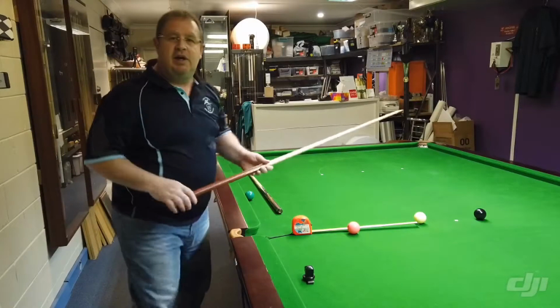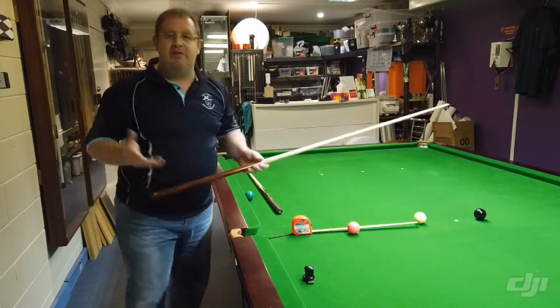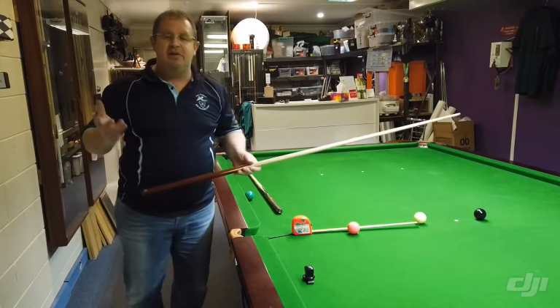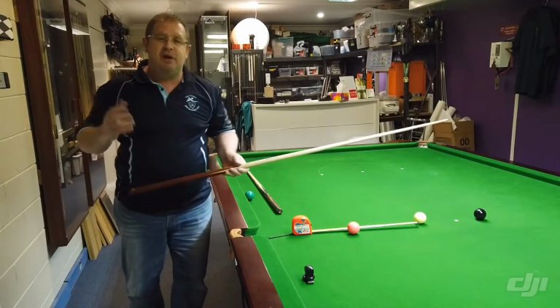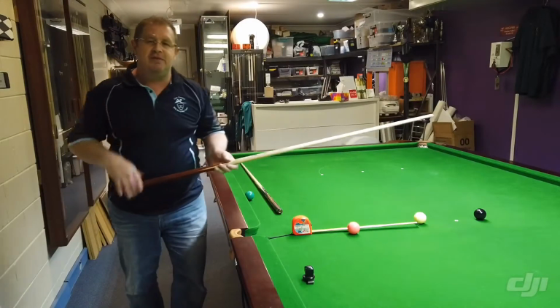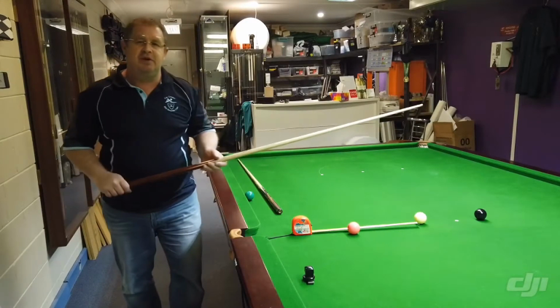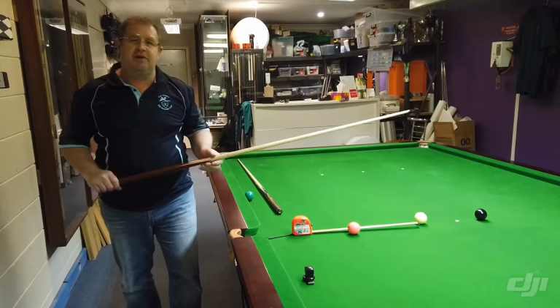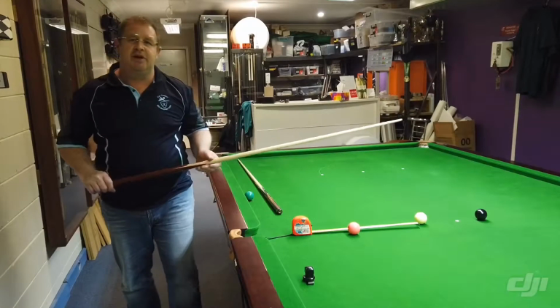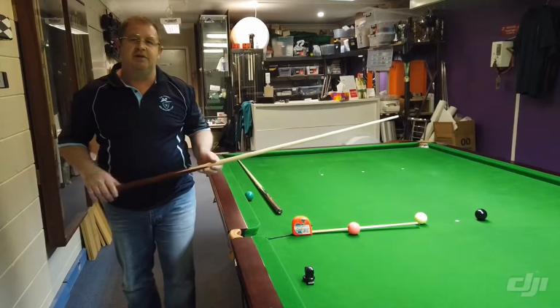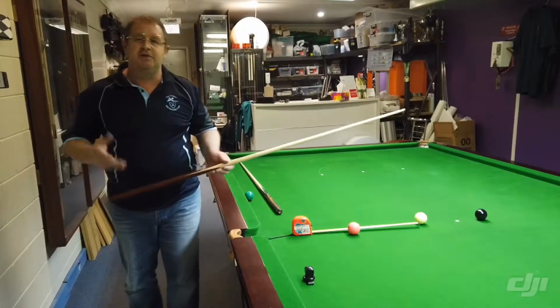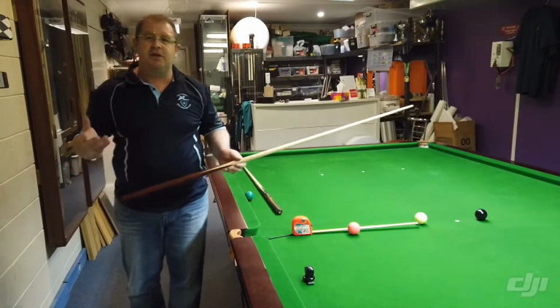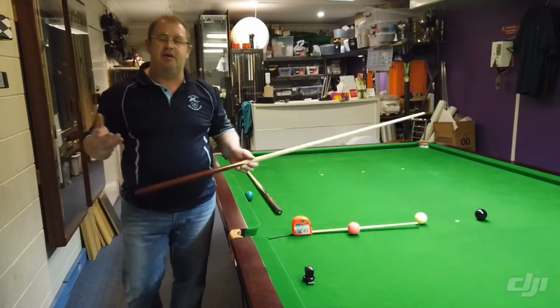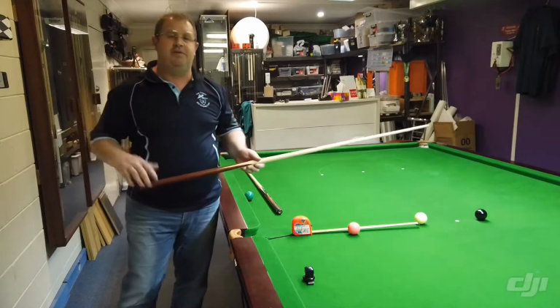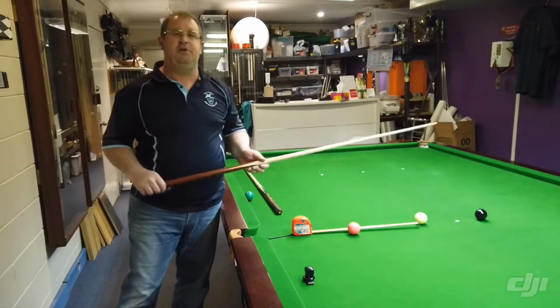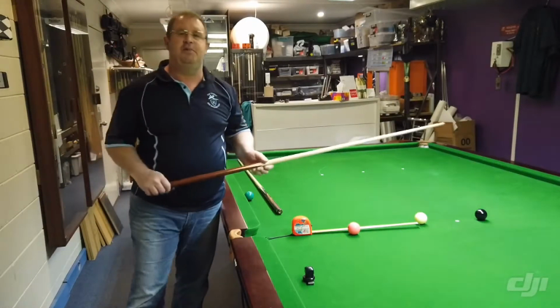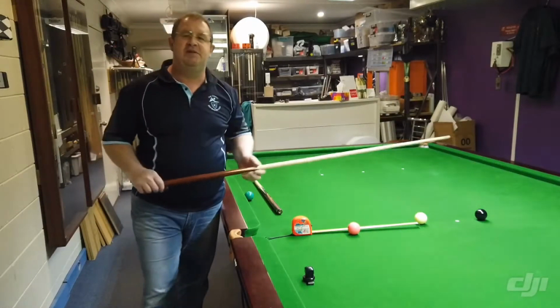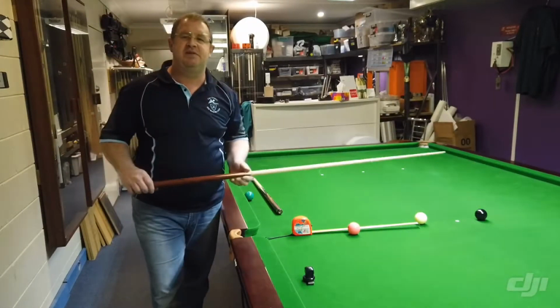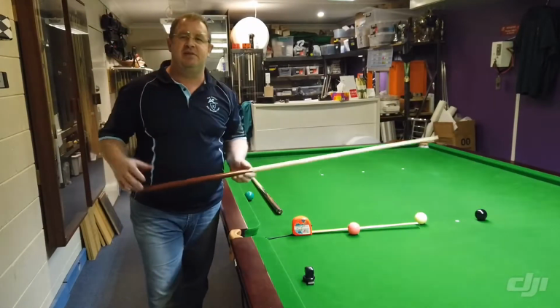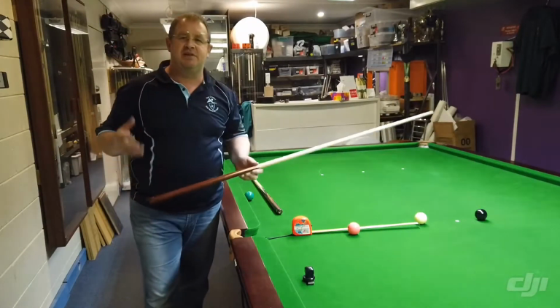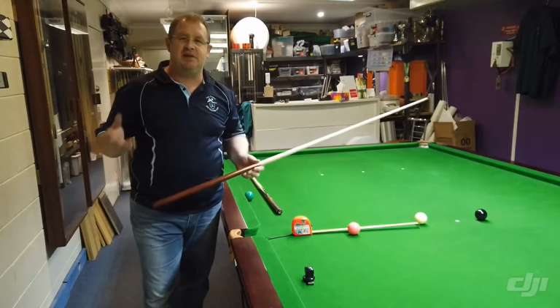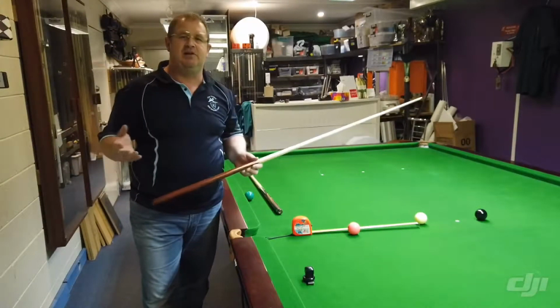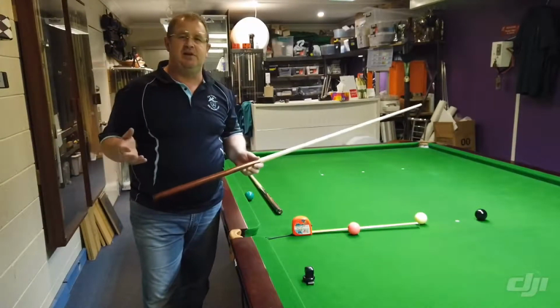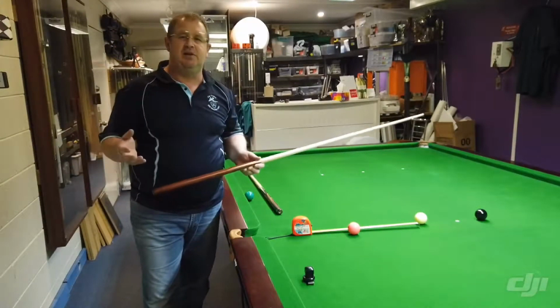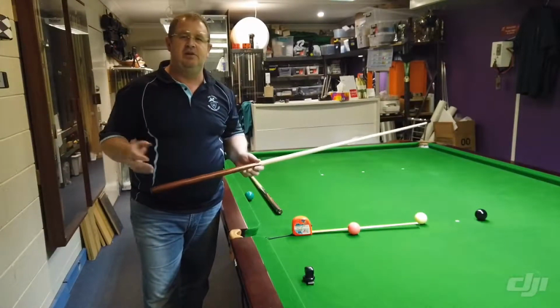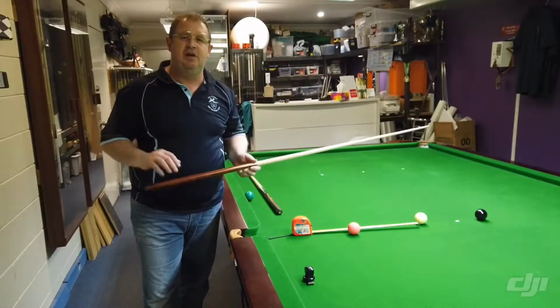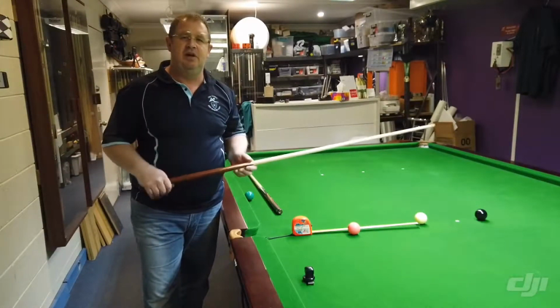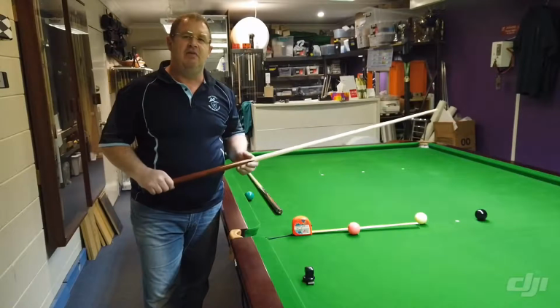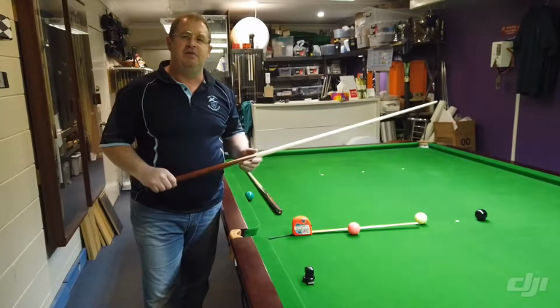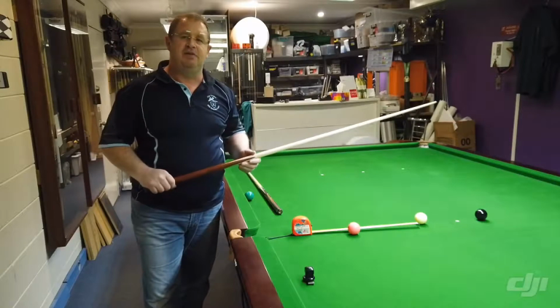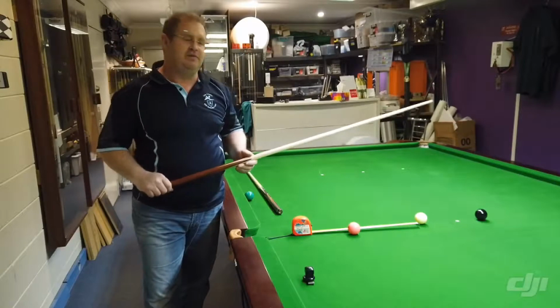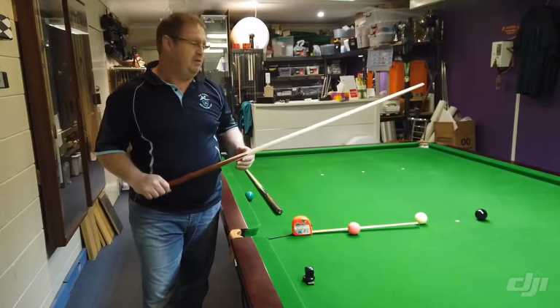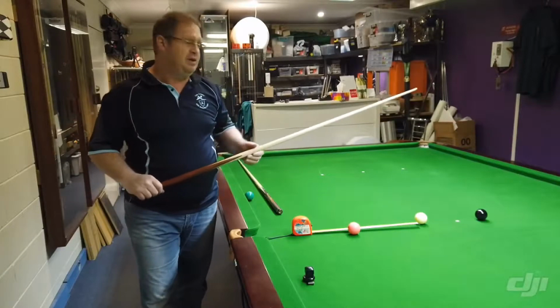Hi everyone, Mike from QCrader. I just want to go over a few of the basics about selecting your cue and what to look for.